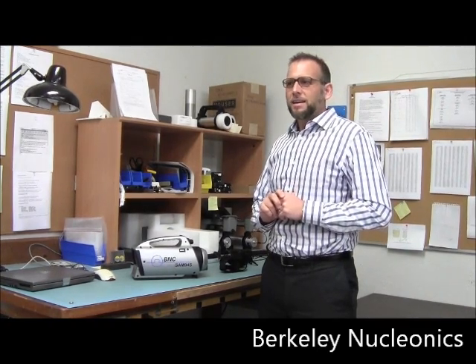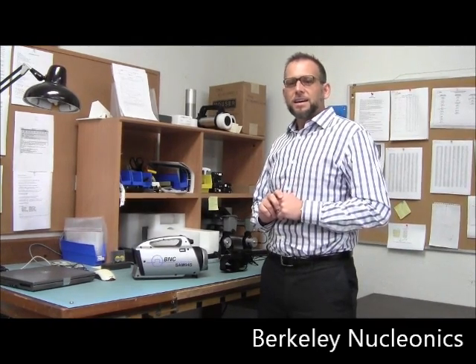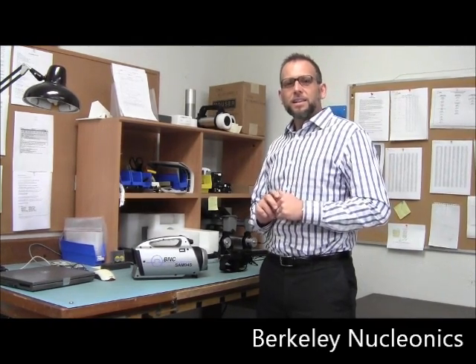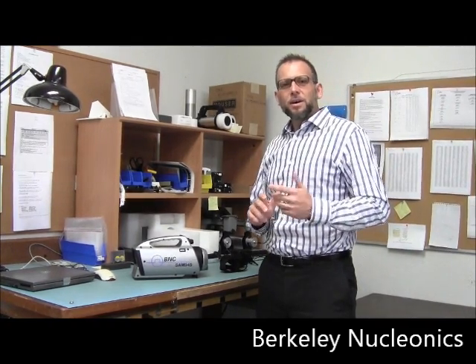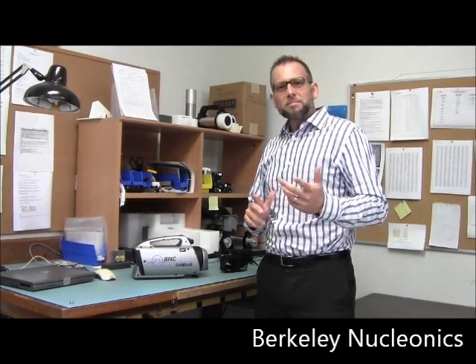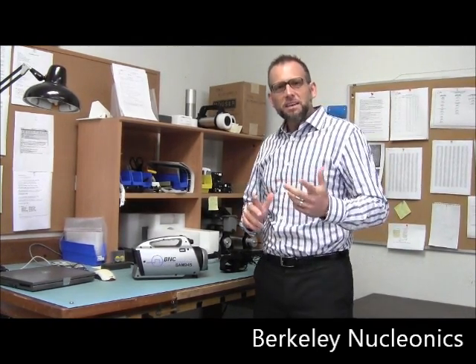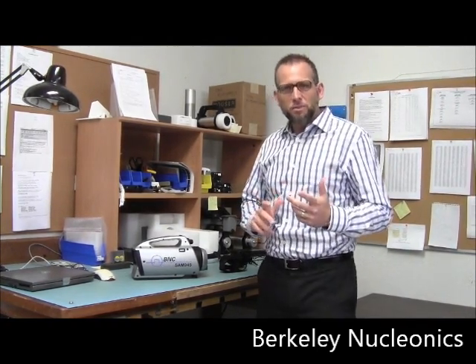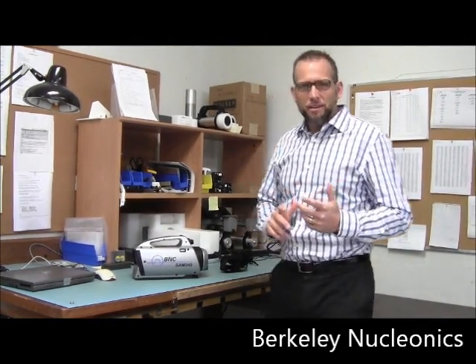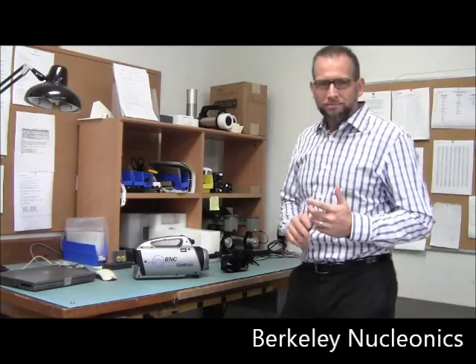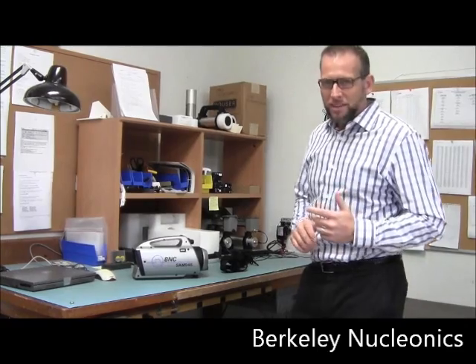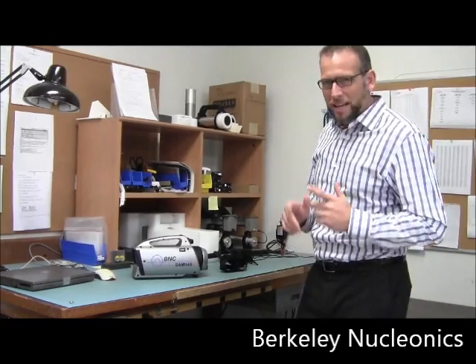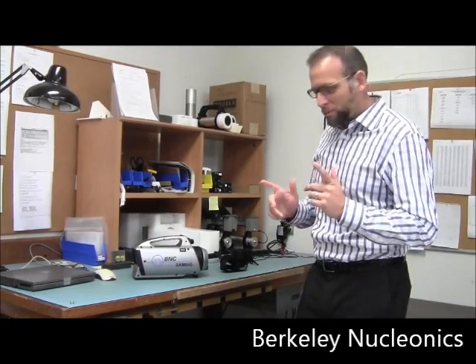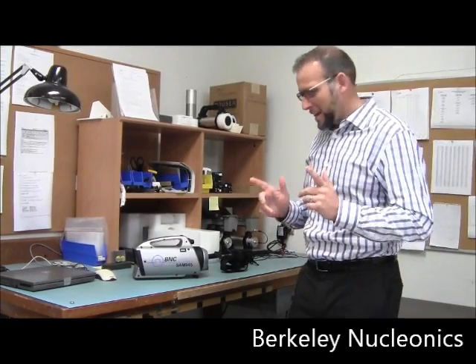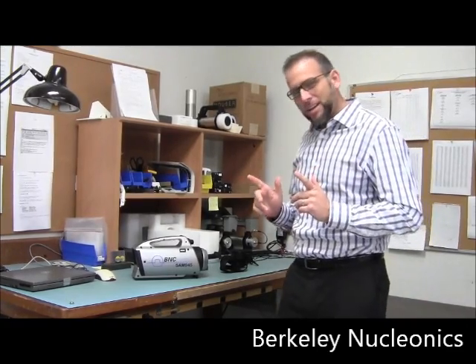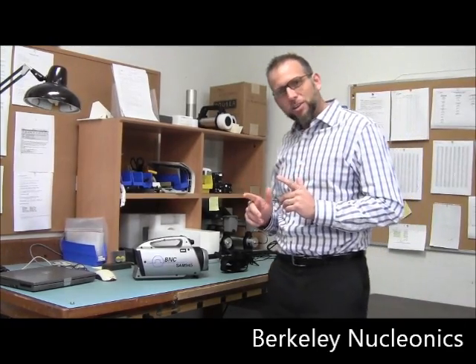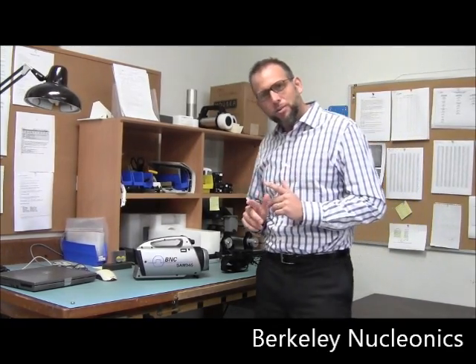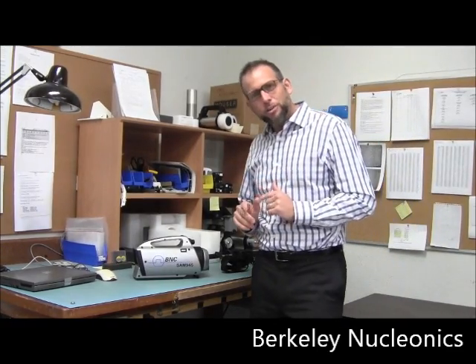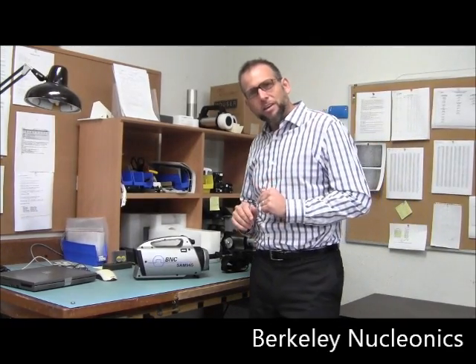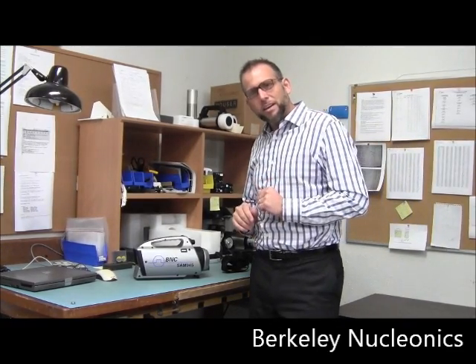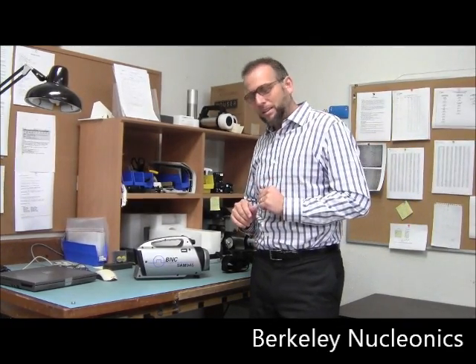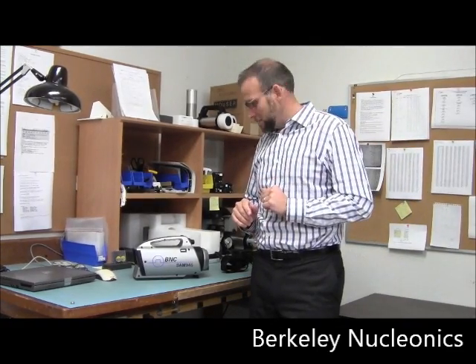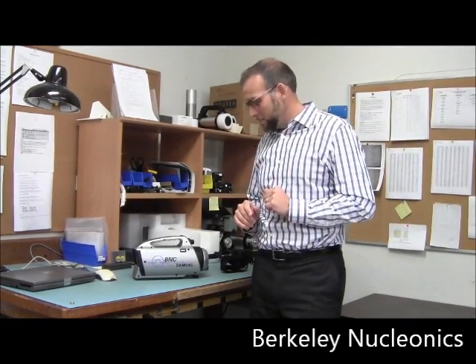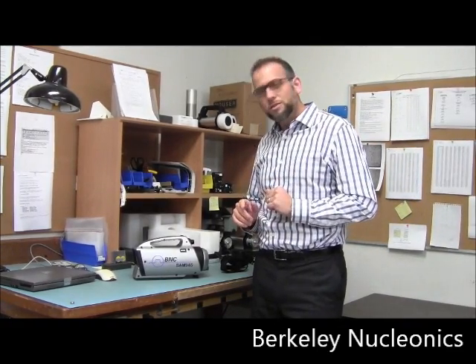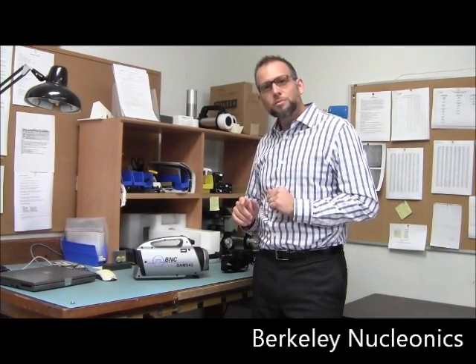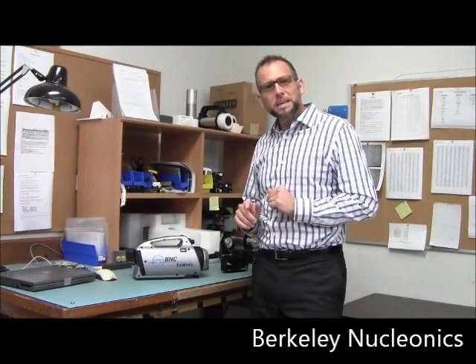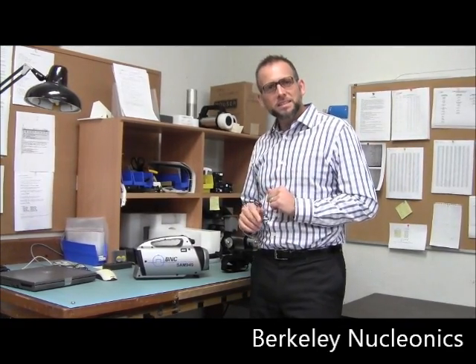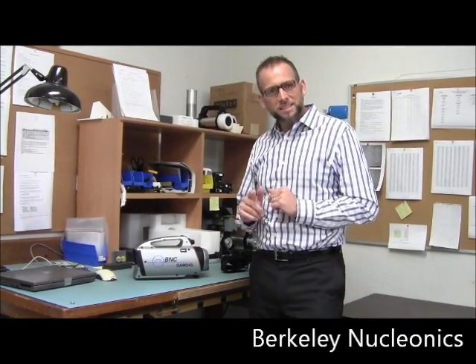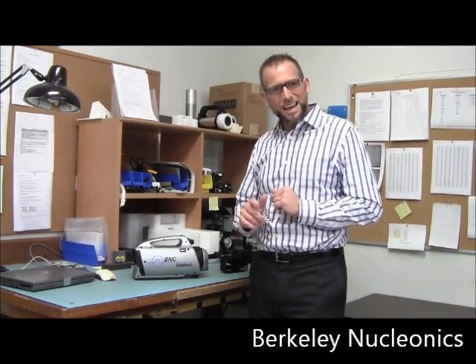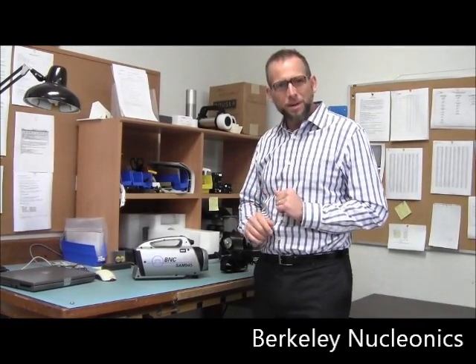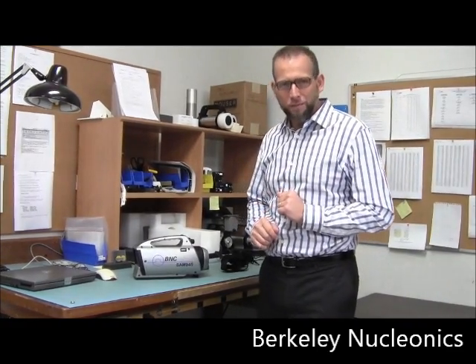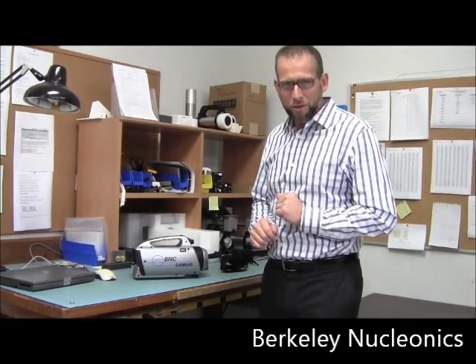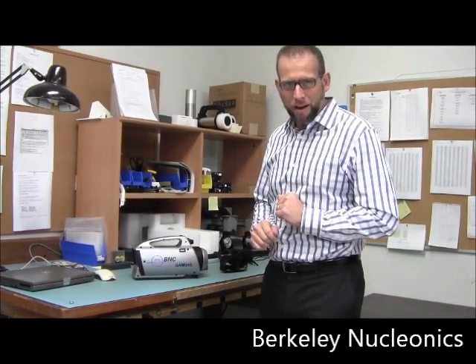Hello, I'm David Brown. Today we're taking a quick look at the new BNC SAM 945.